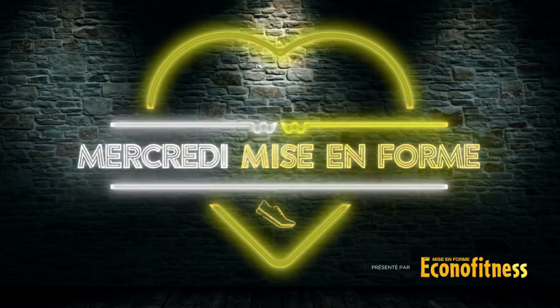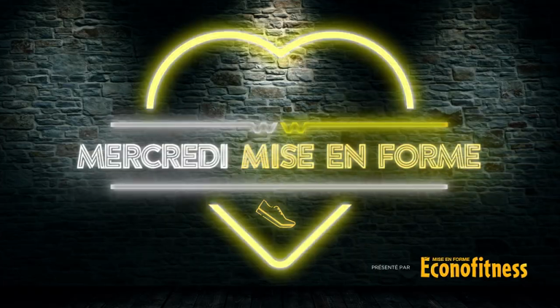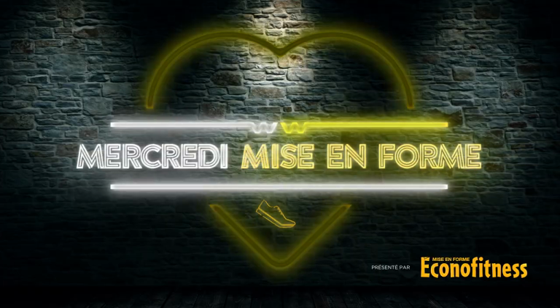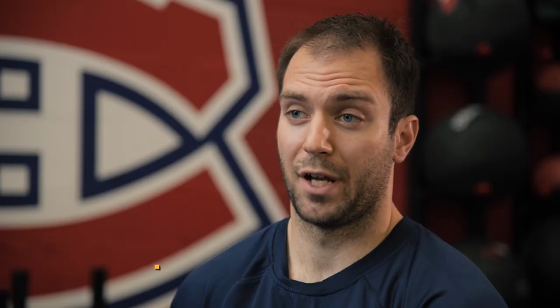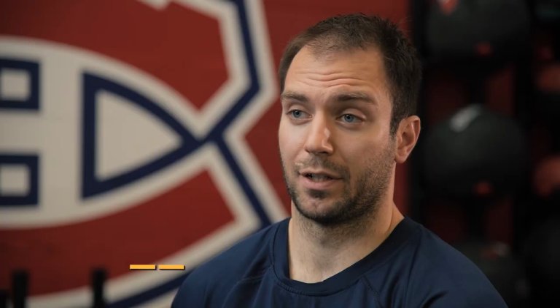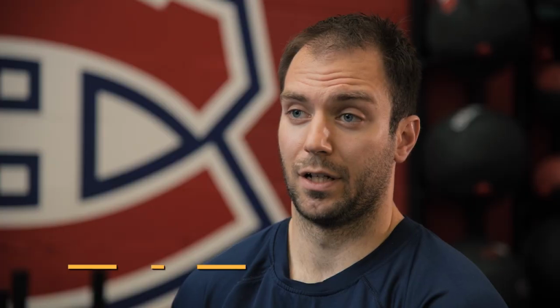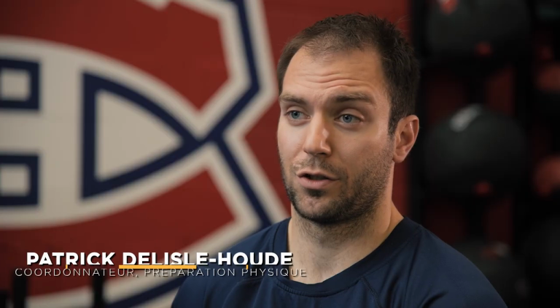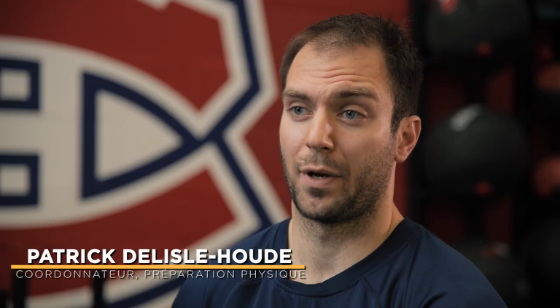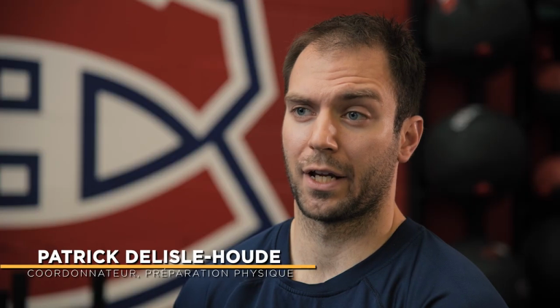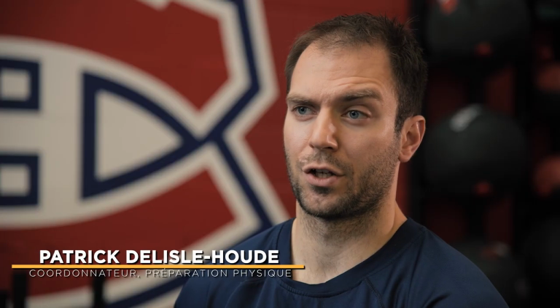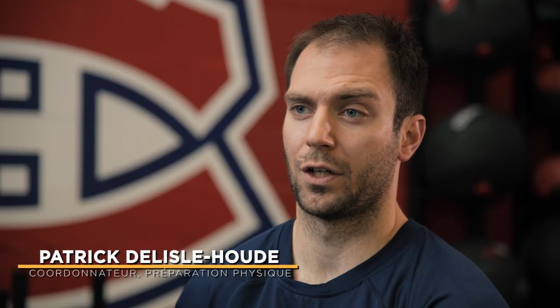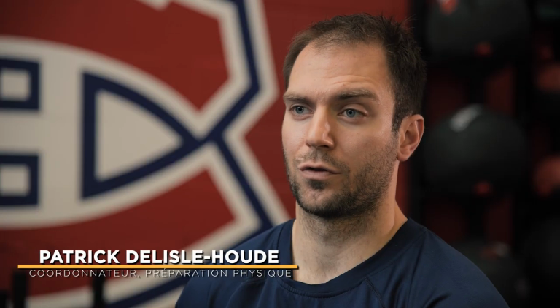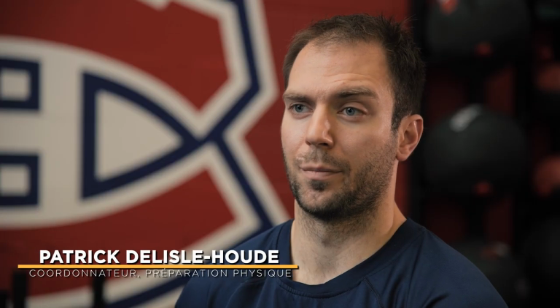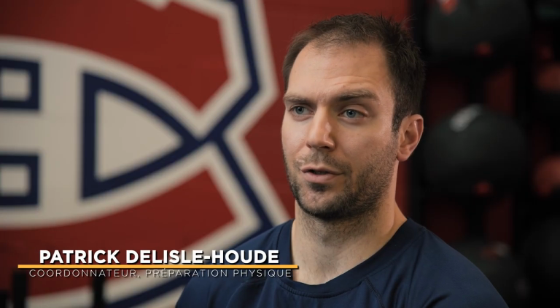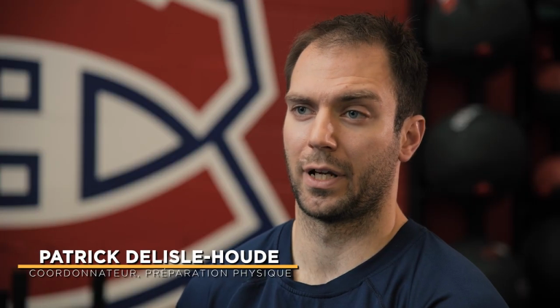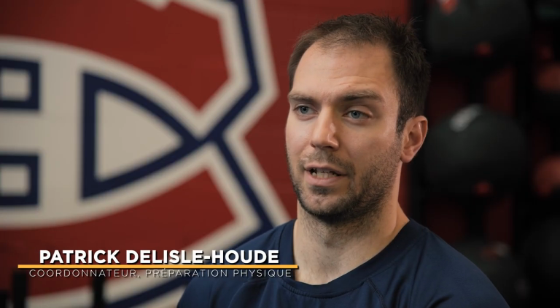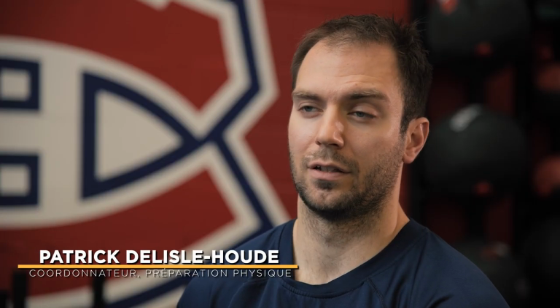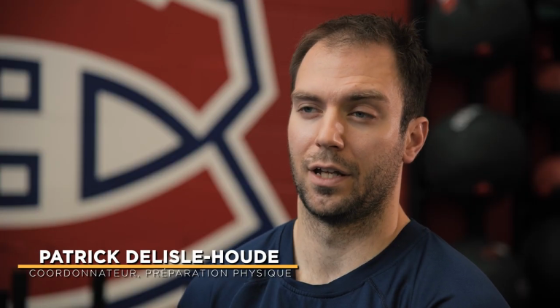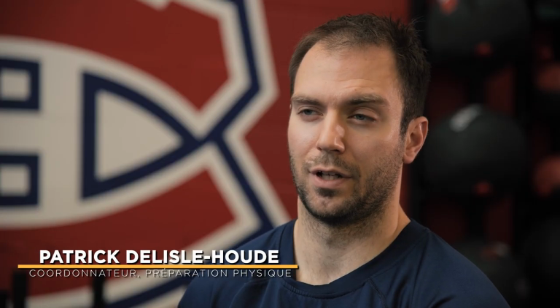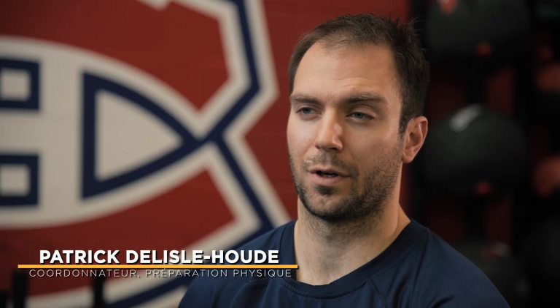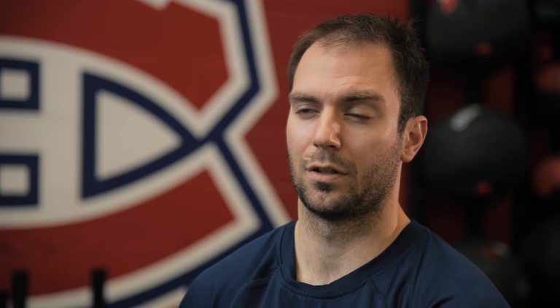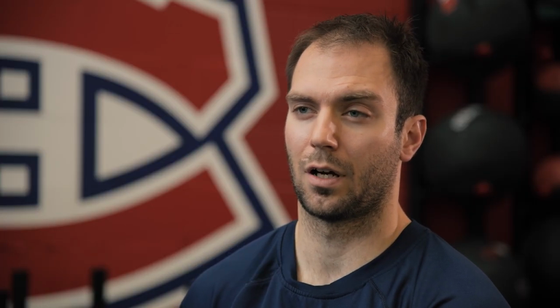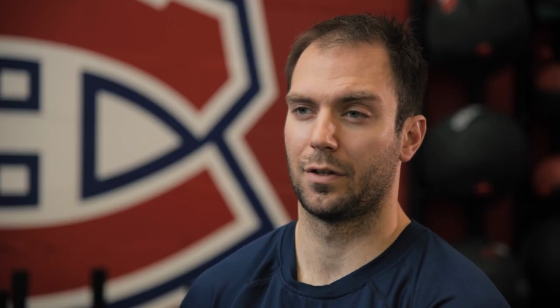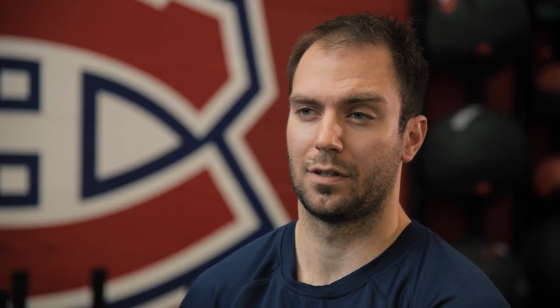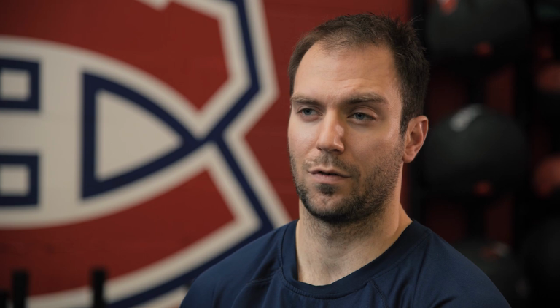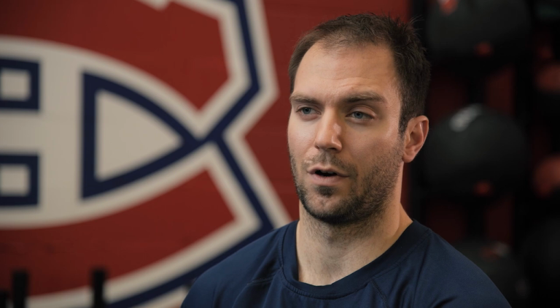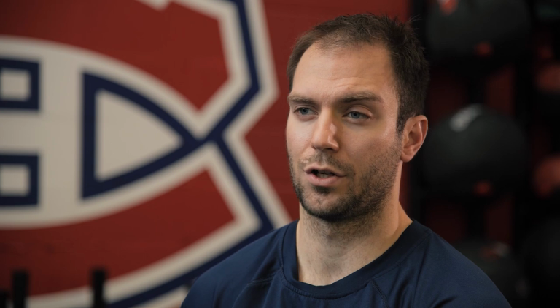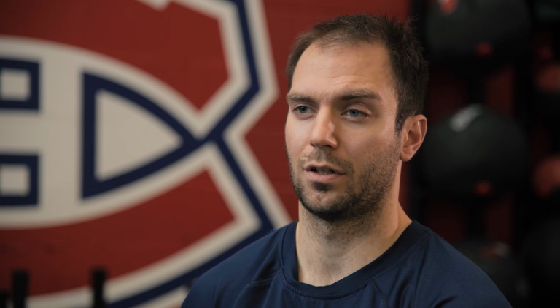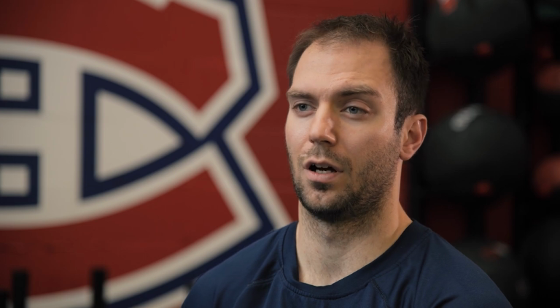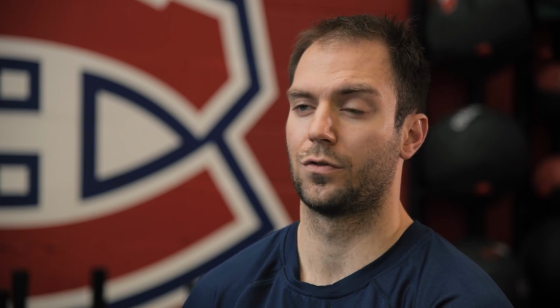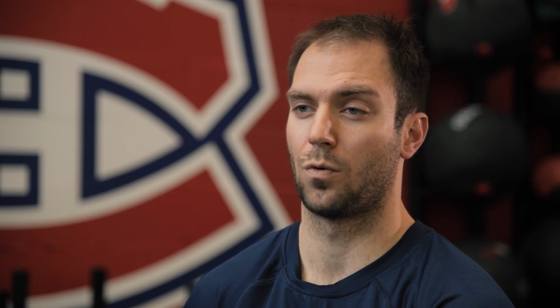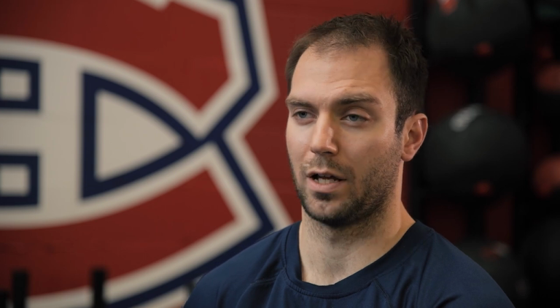Hi, I'm Patrick de Leroux, strength and conditioning coach from Montreal, Canada, and today we're going to talk about different variations of squat.